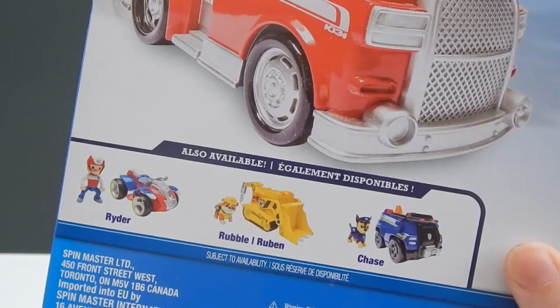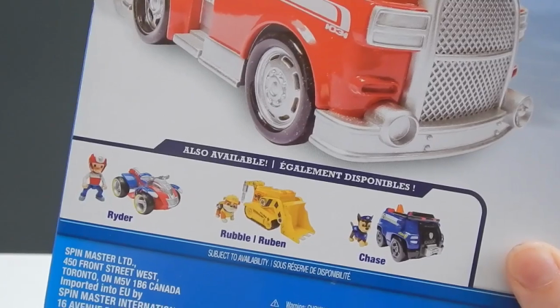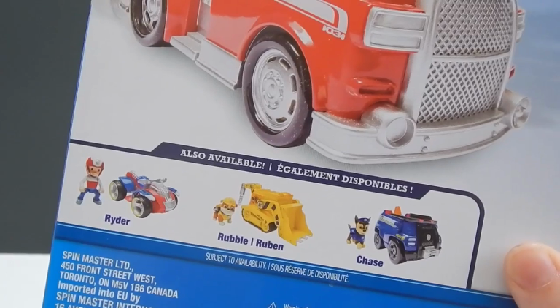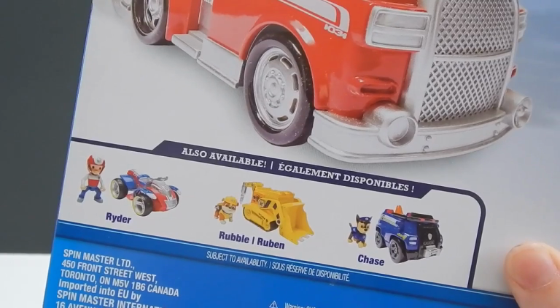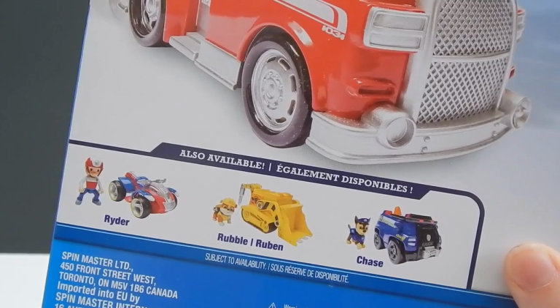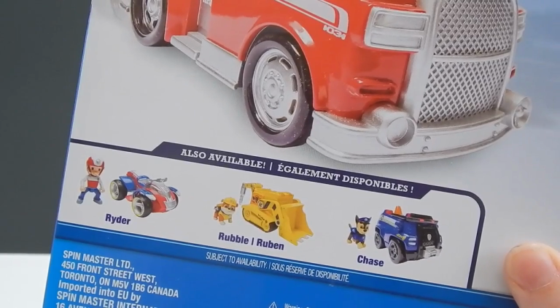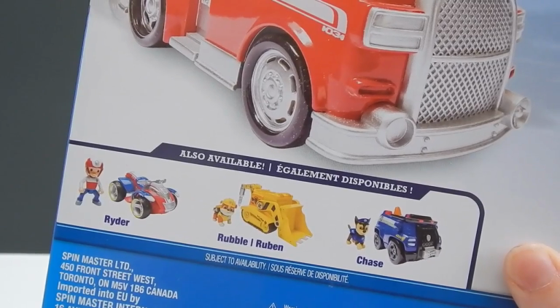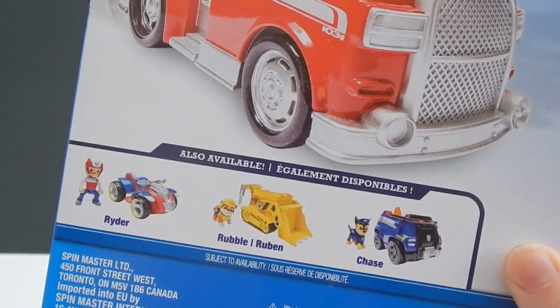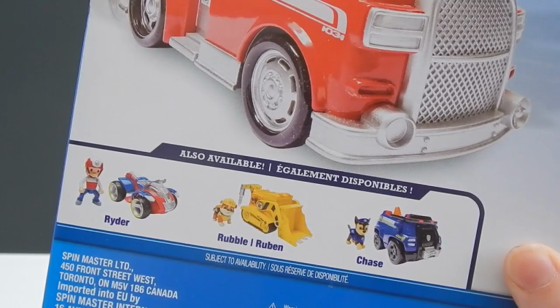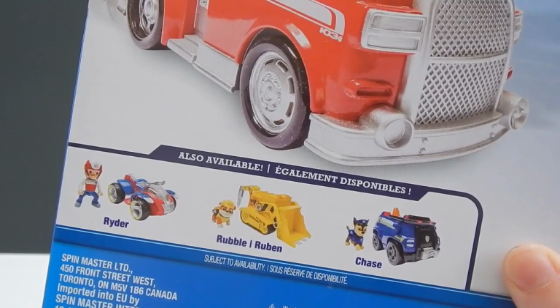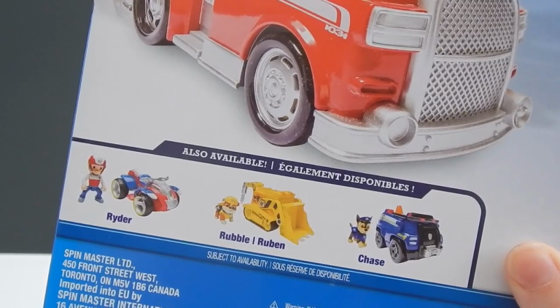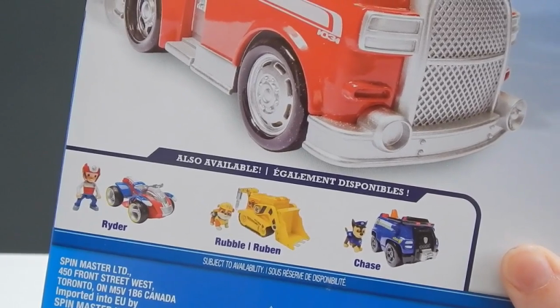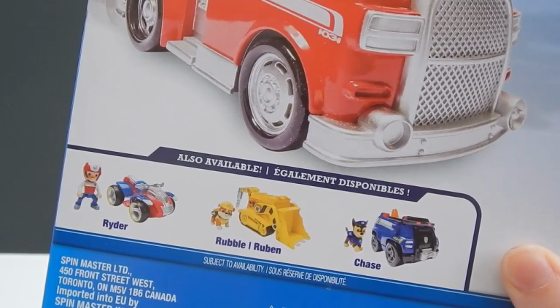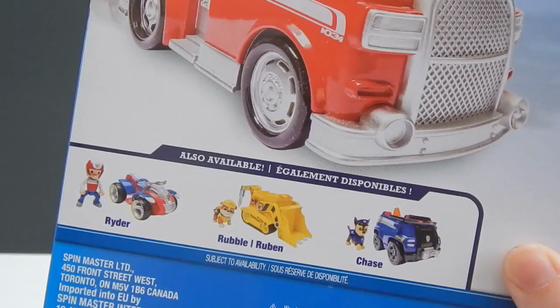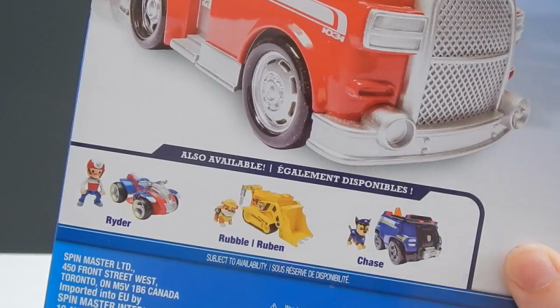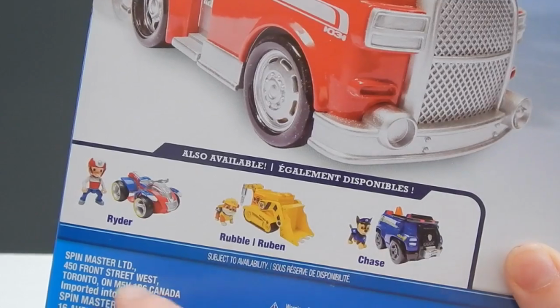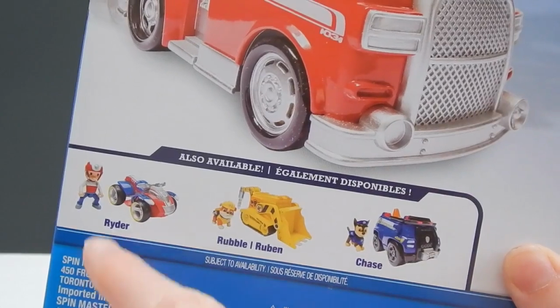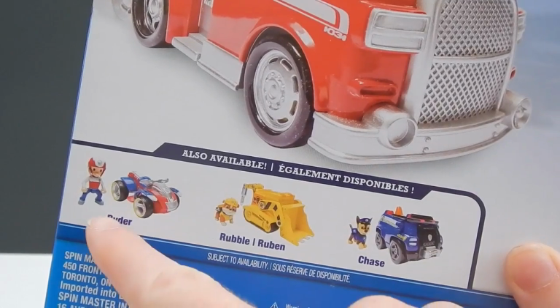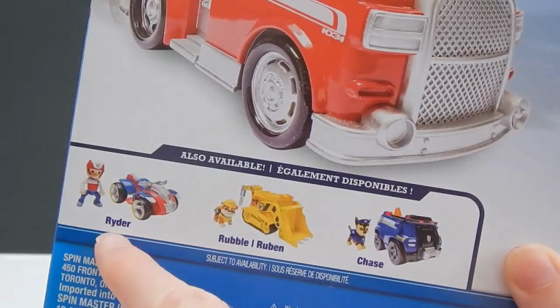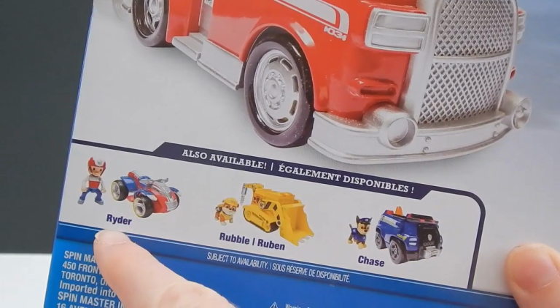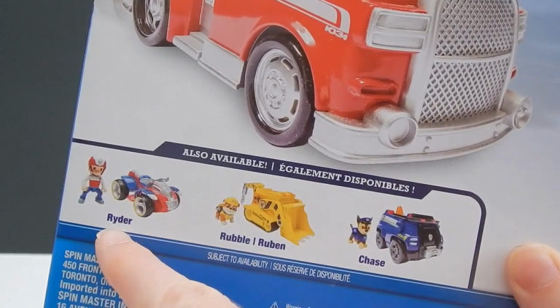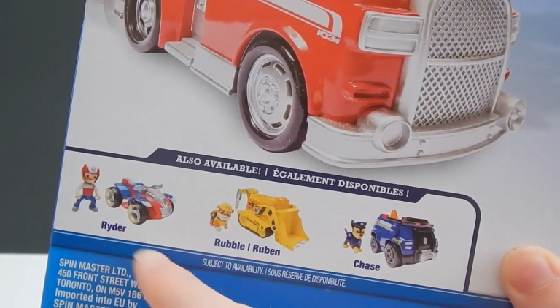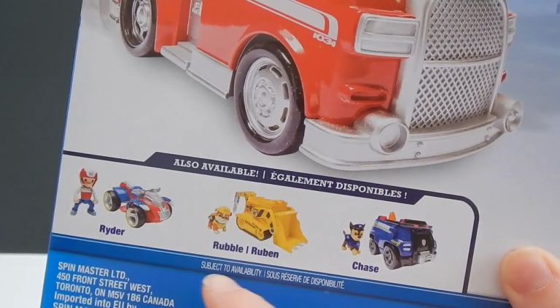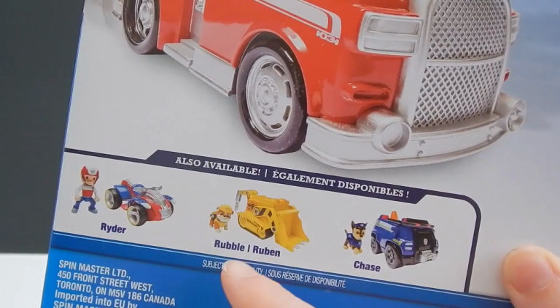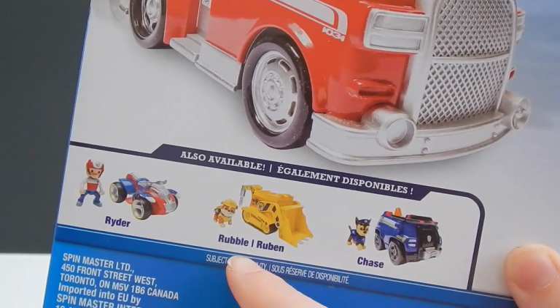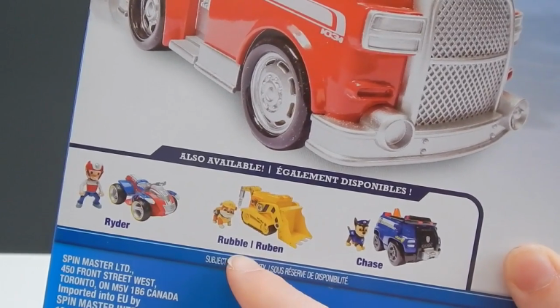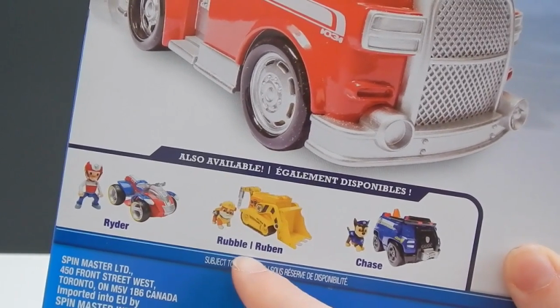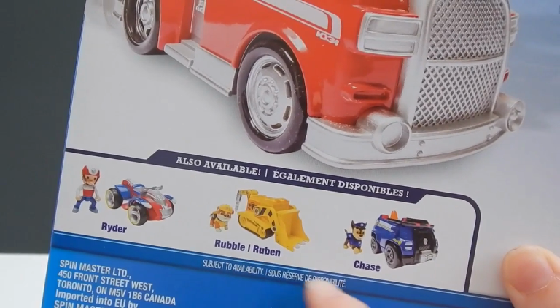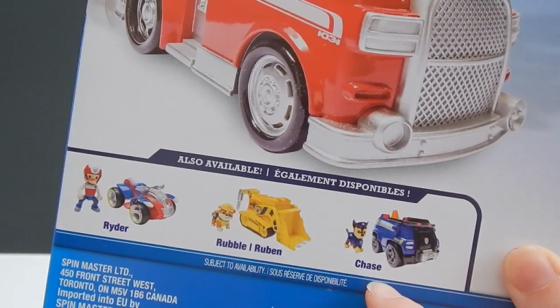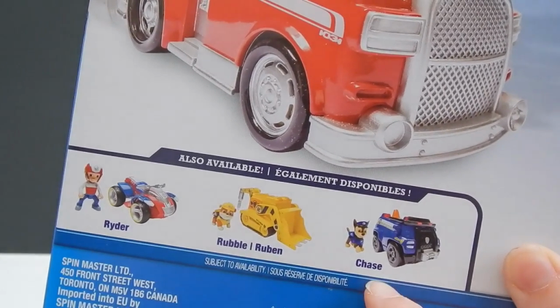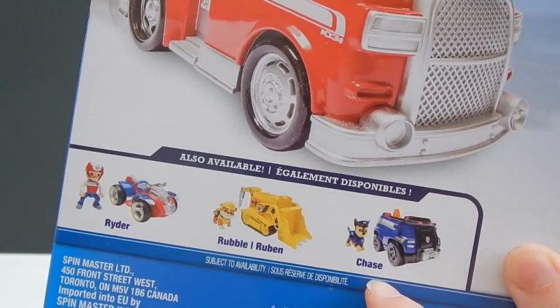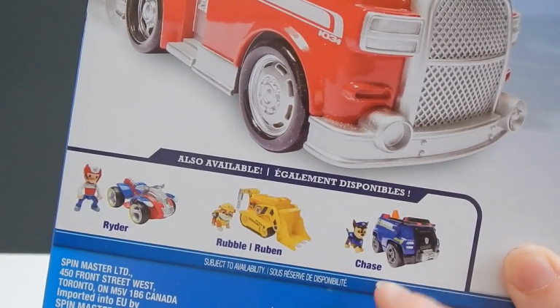These are some of the other vehicles you can get from Paw Patrol. You can get Ryder, Rubble, or Chase.